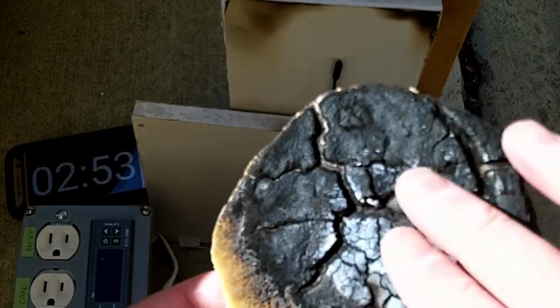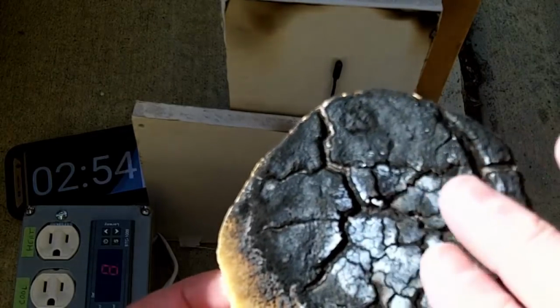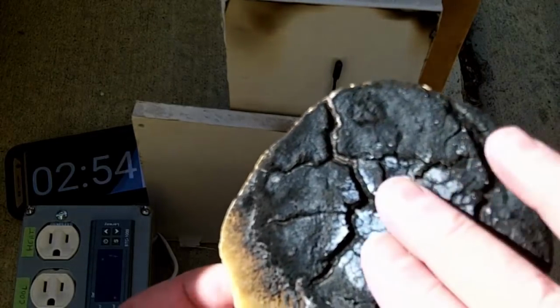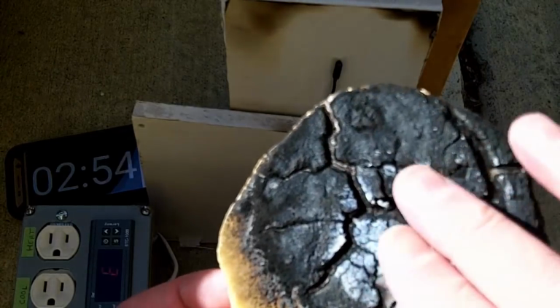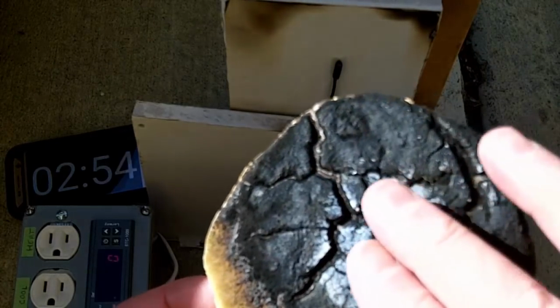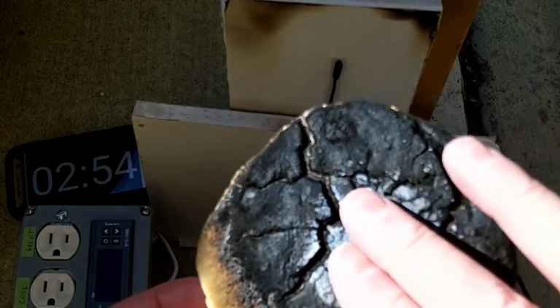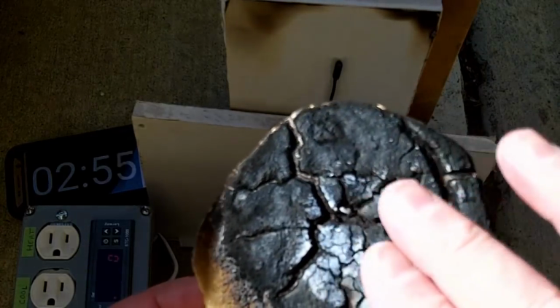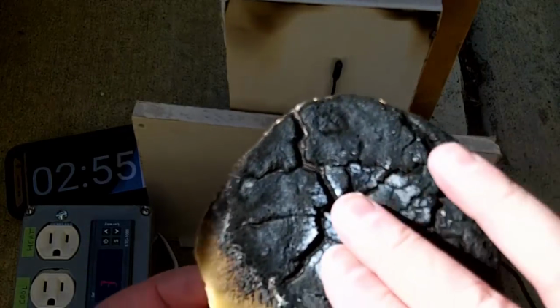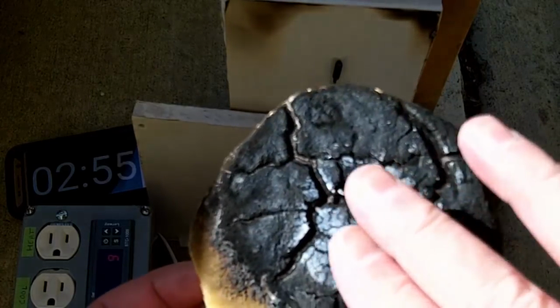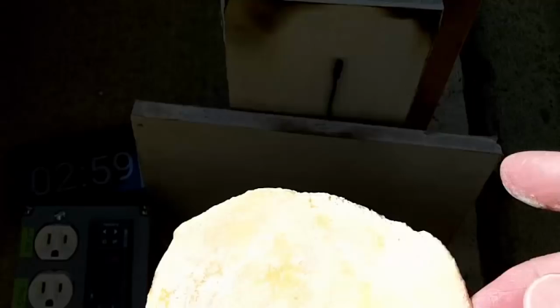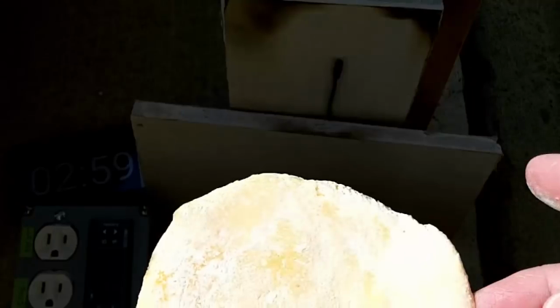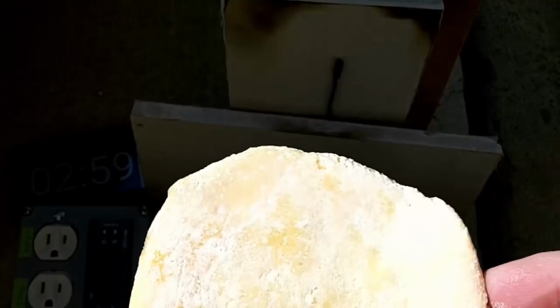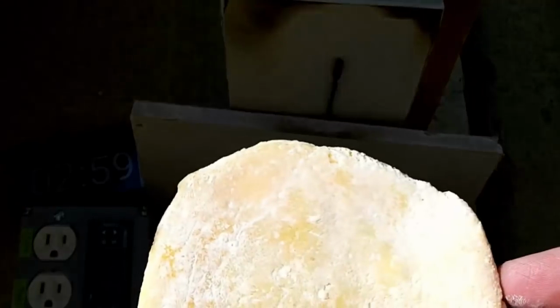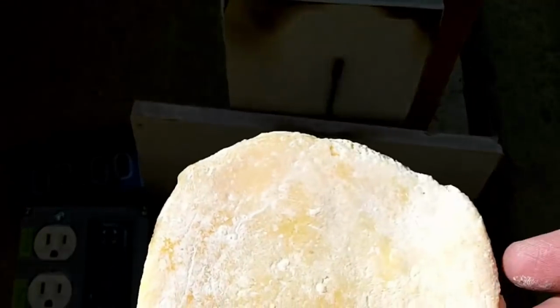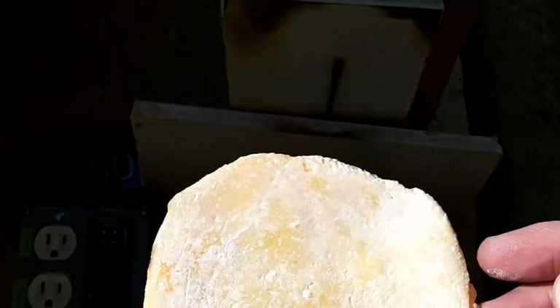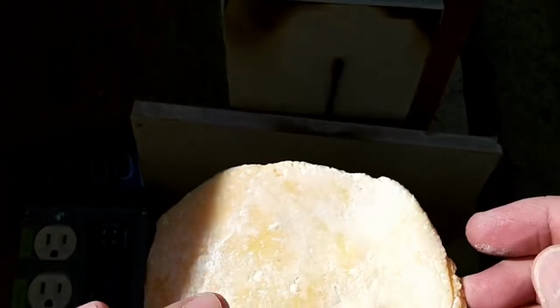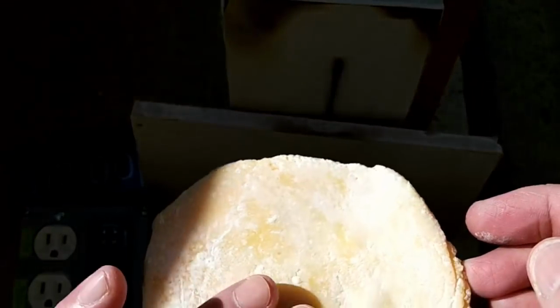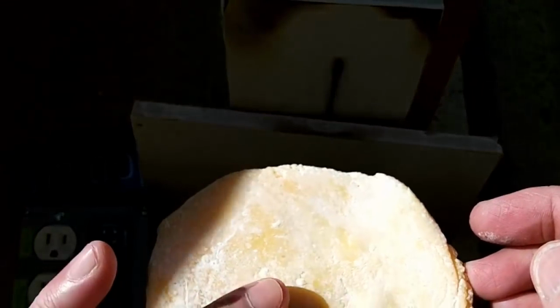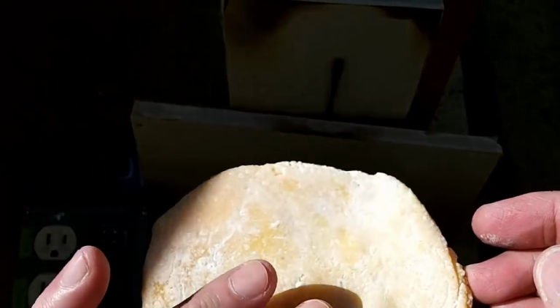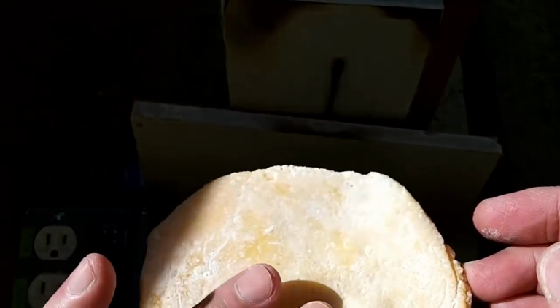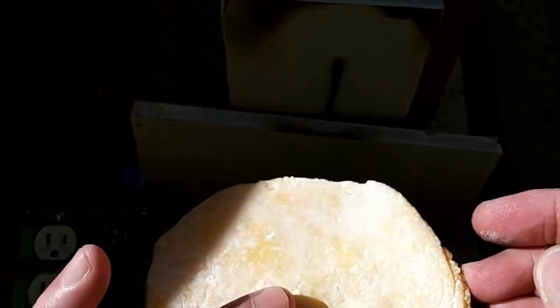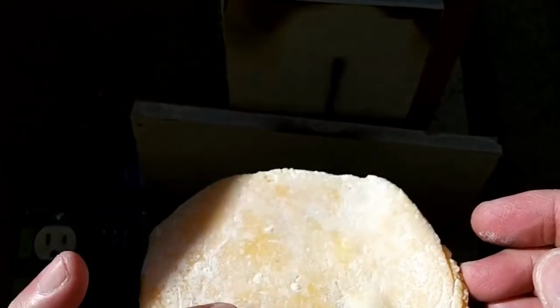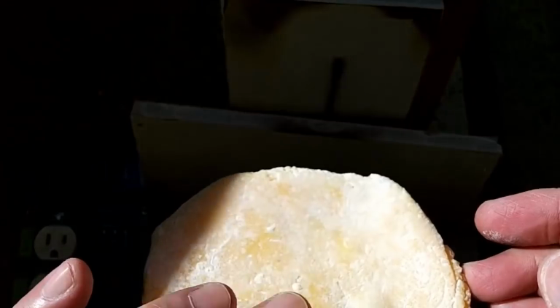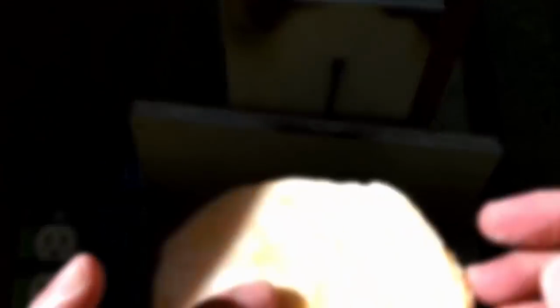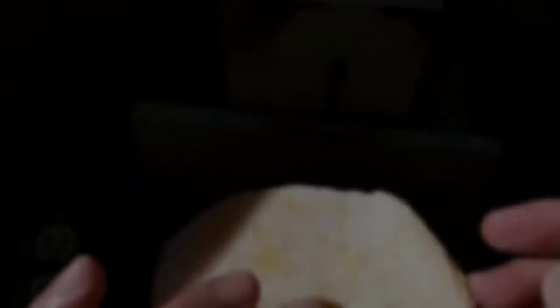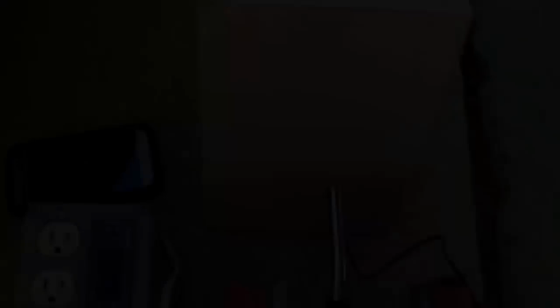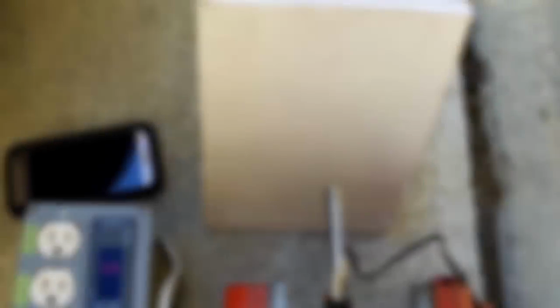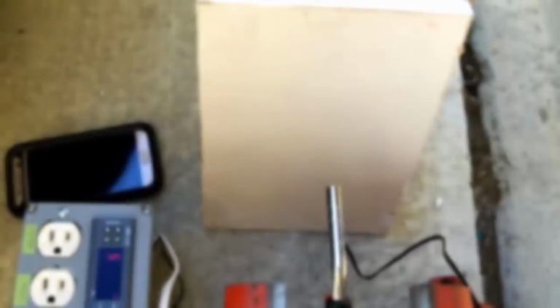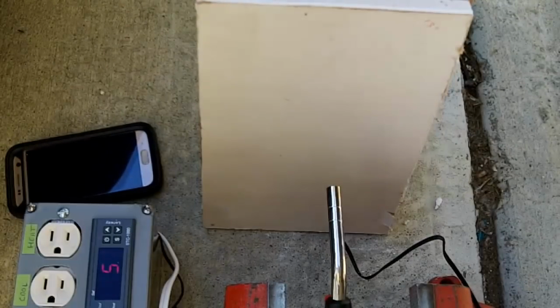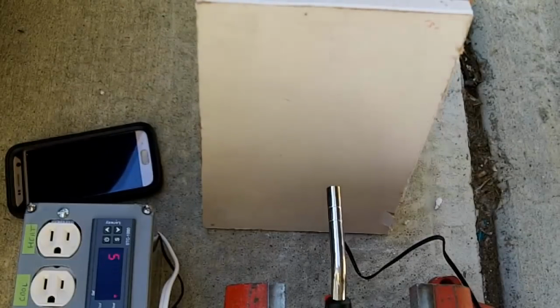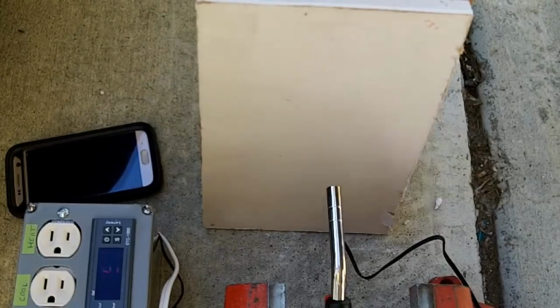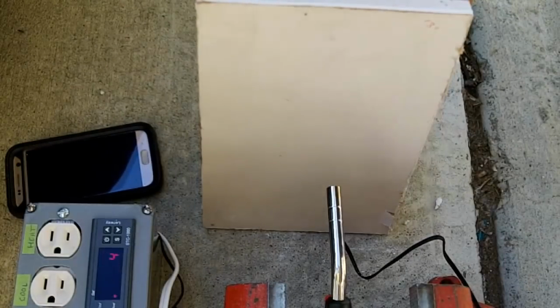It is a little hot. No damage on this side, but it is really warm.